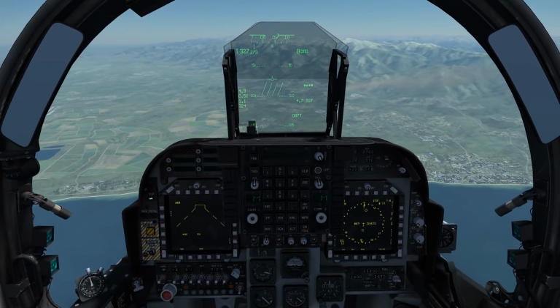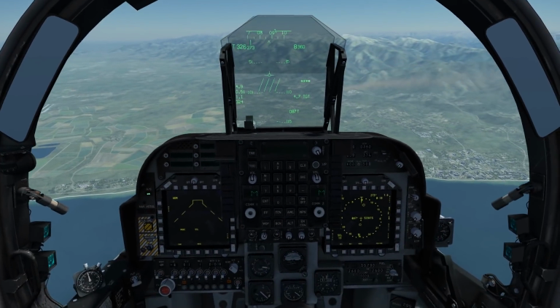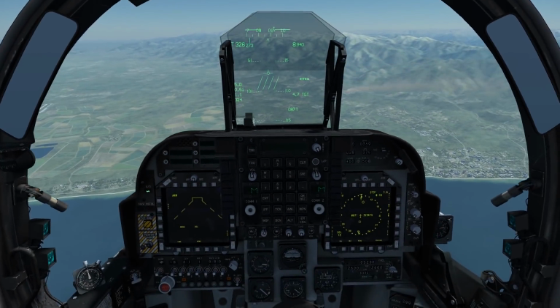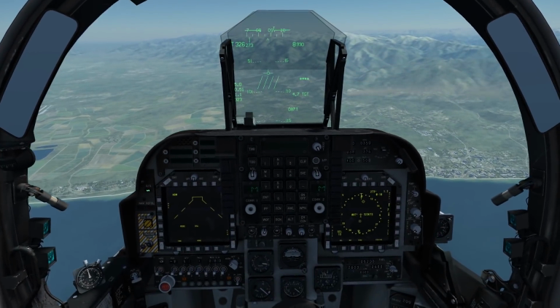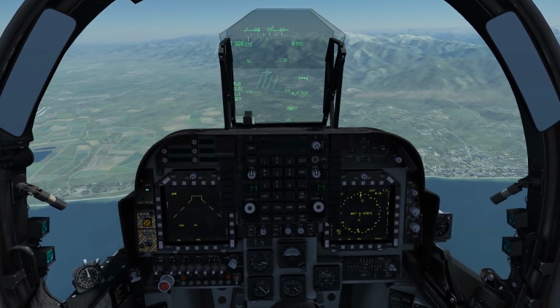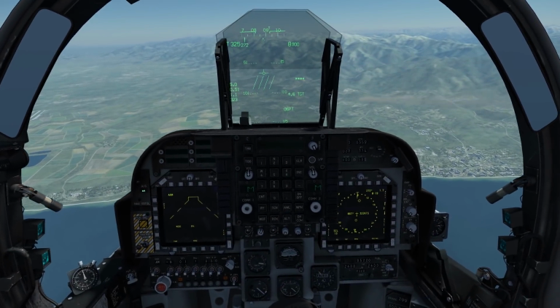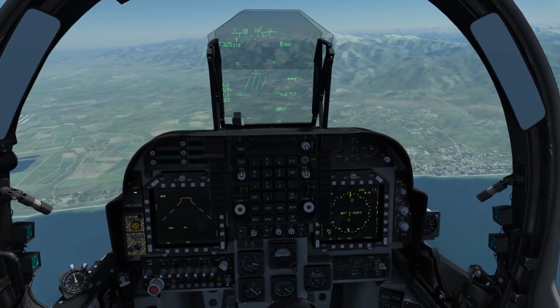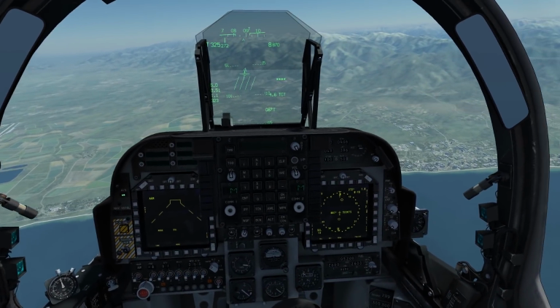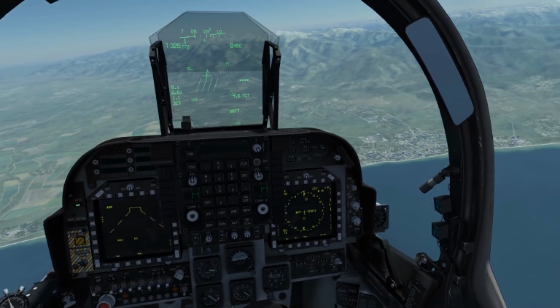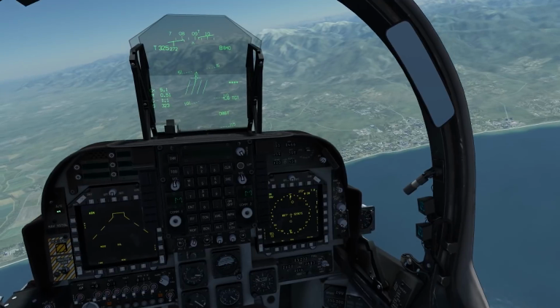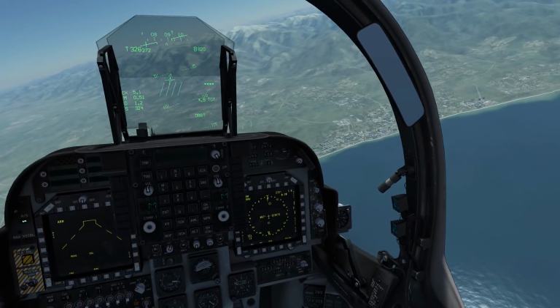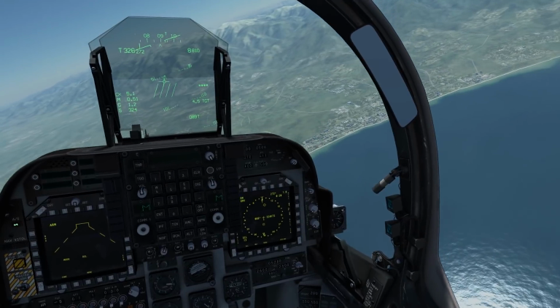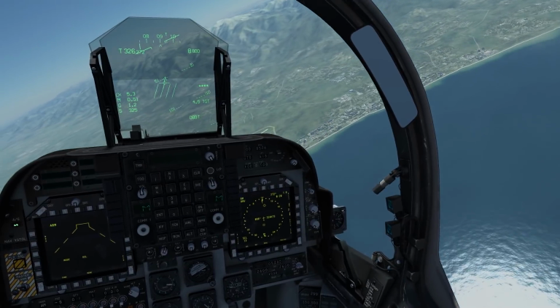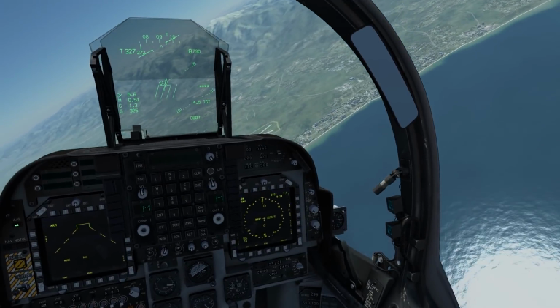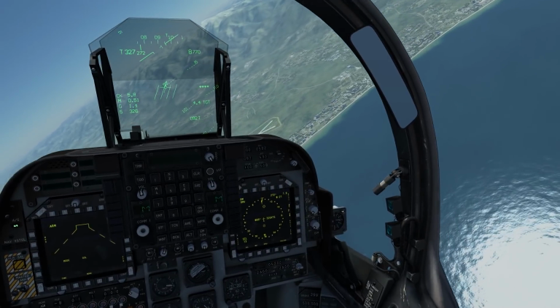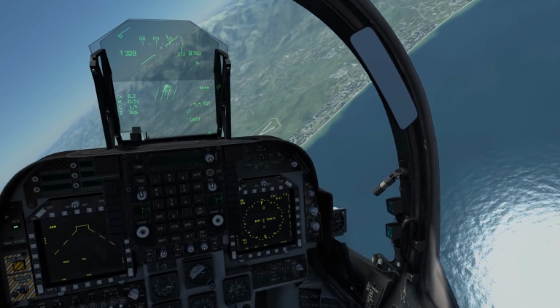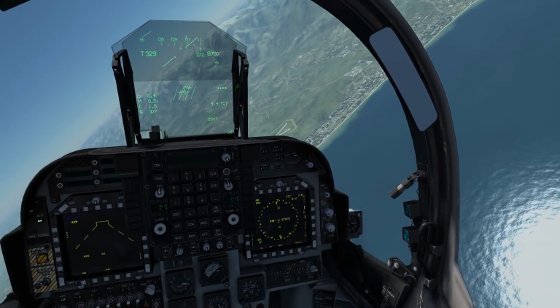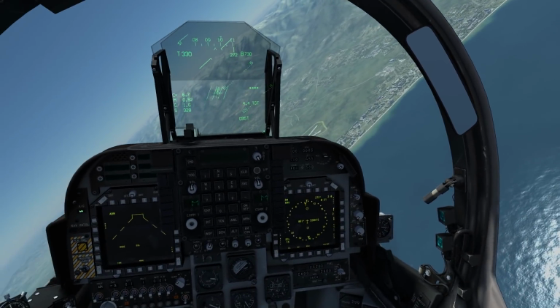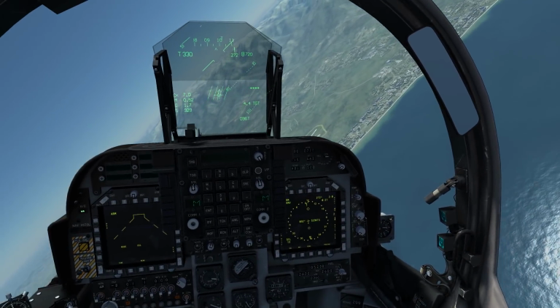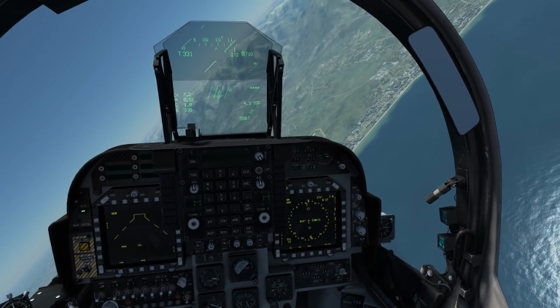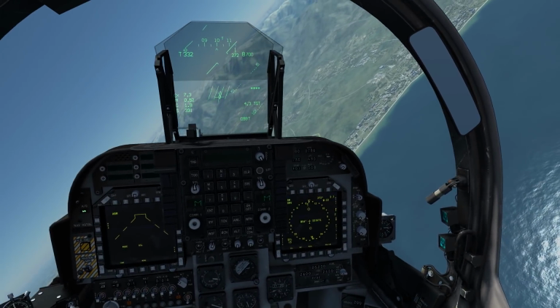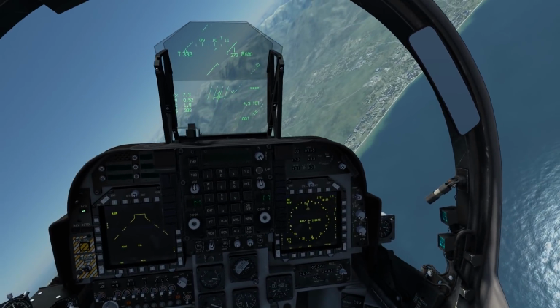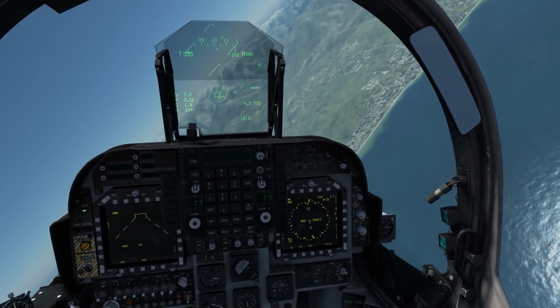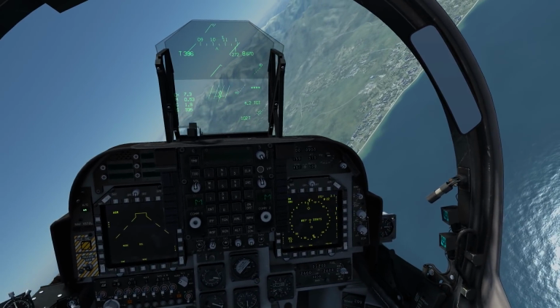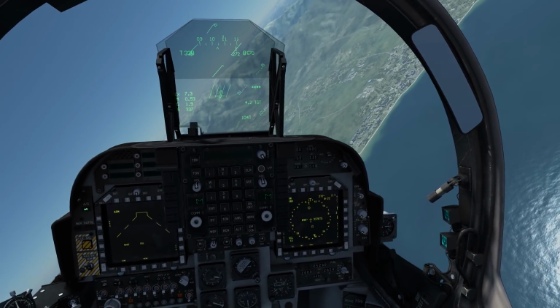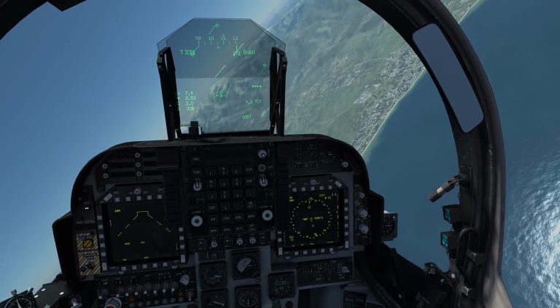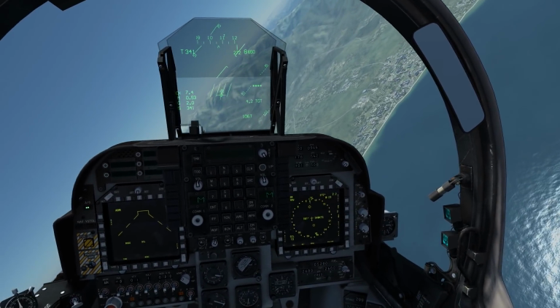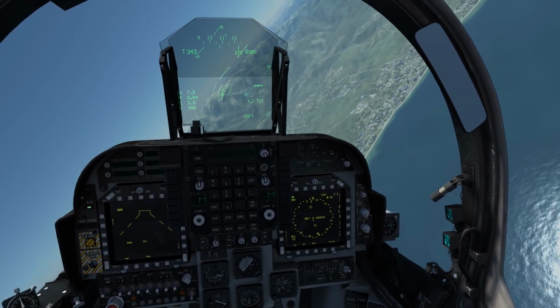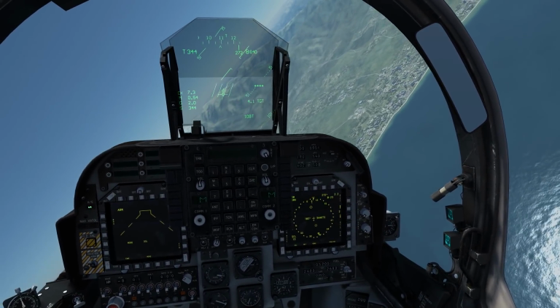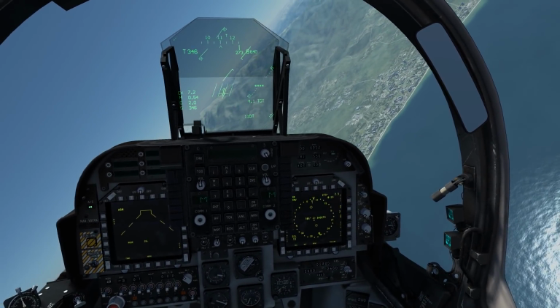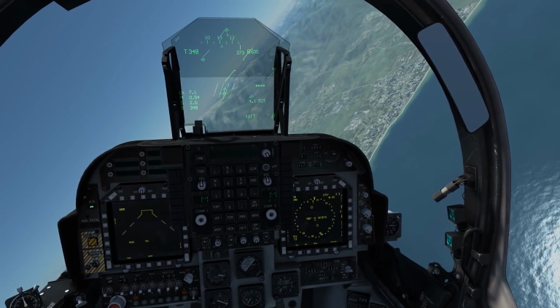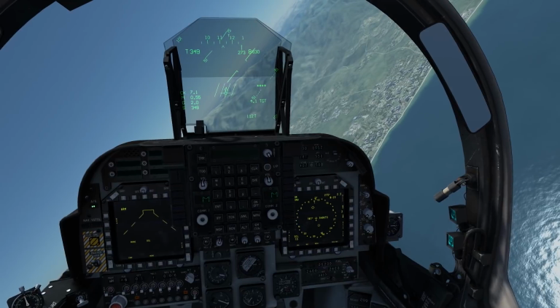You can fire the Mavericks without the DMT if you wish, but you'll be fighting with the stabilisation, so I found this is the easiest way to pick out the target you want.